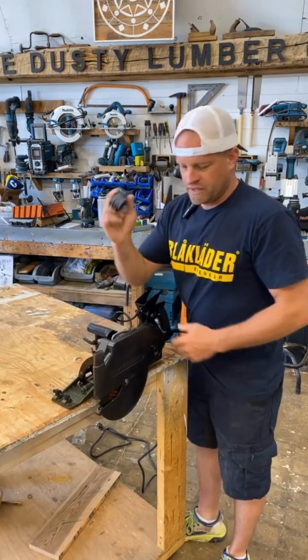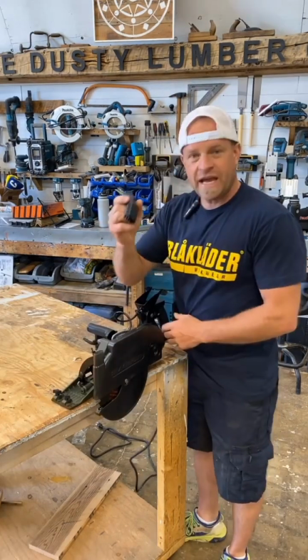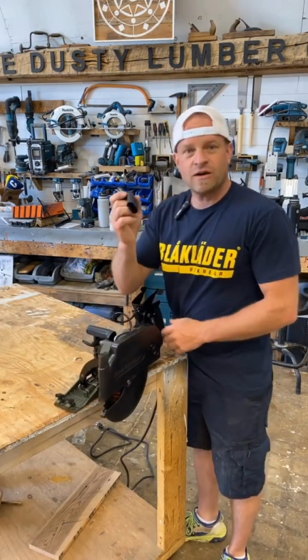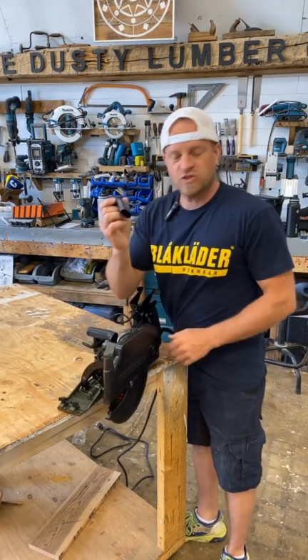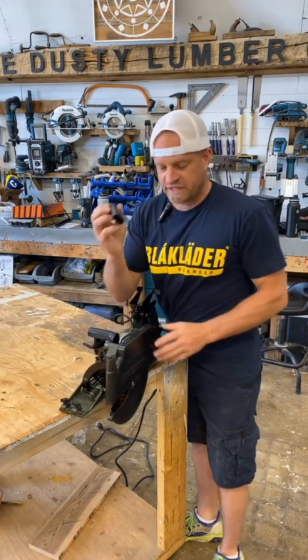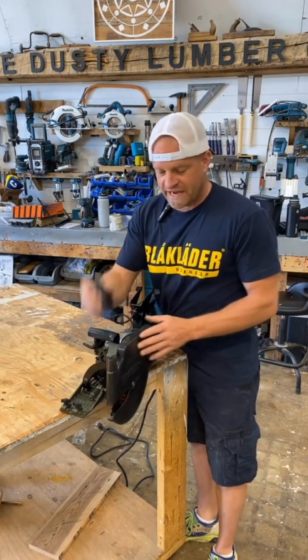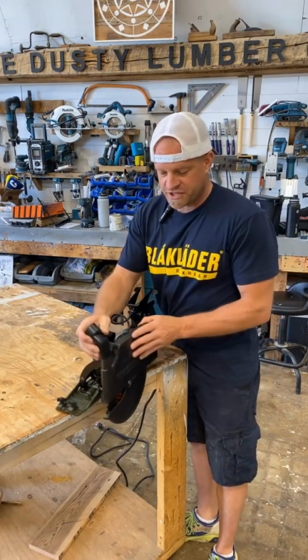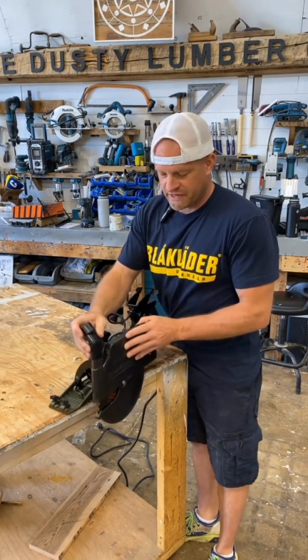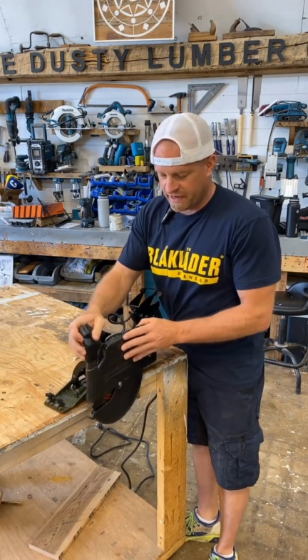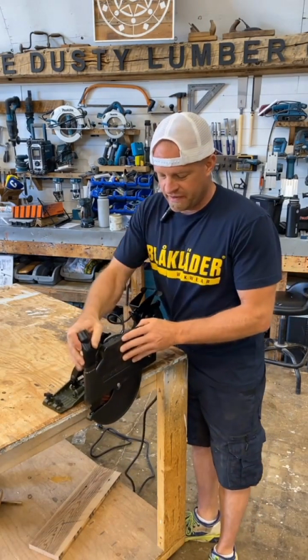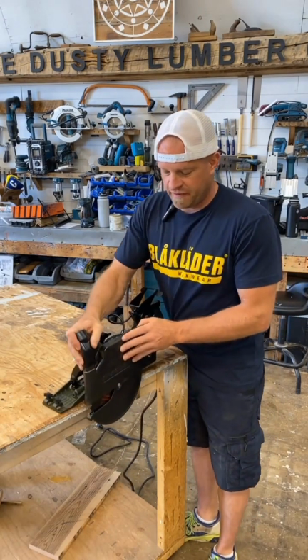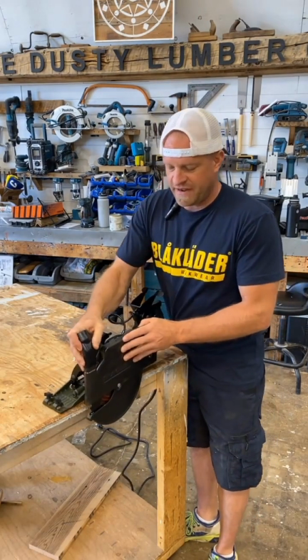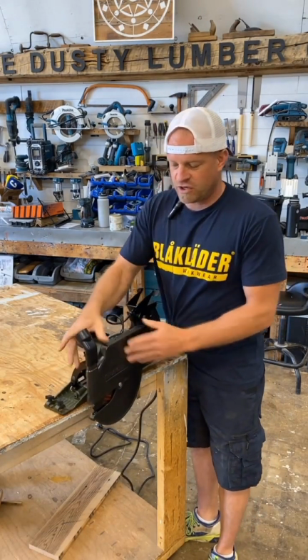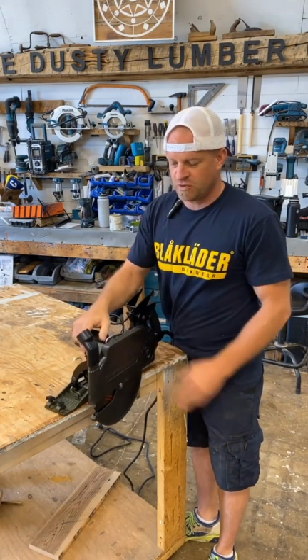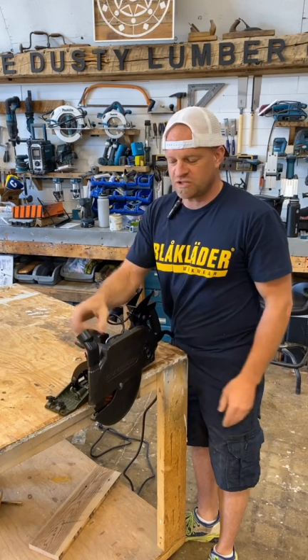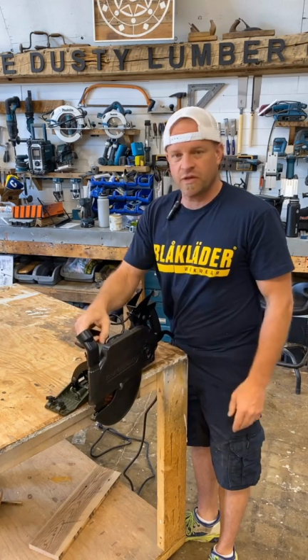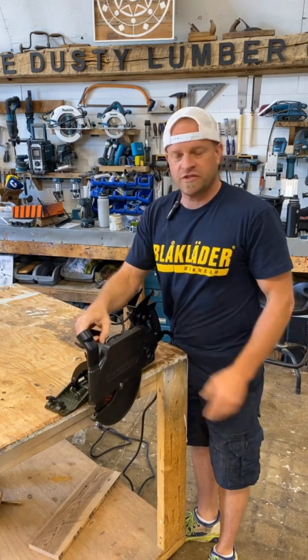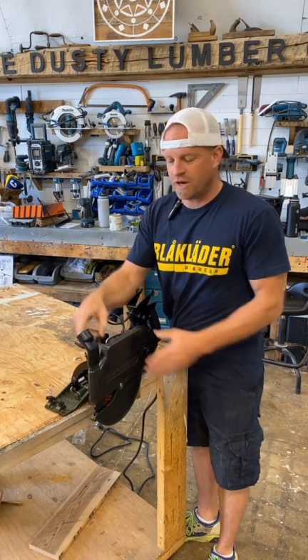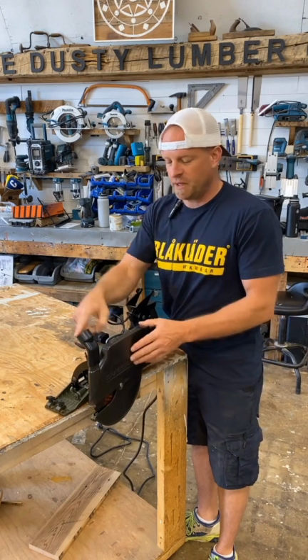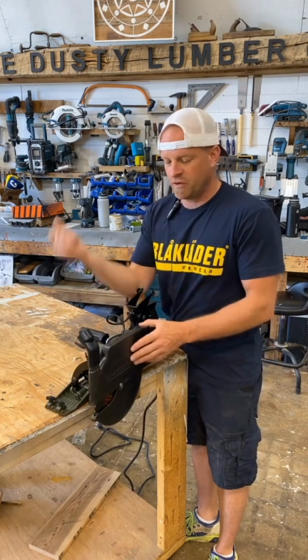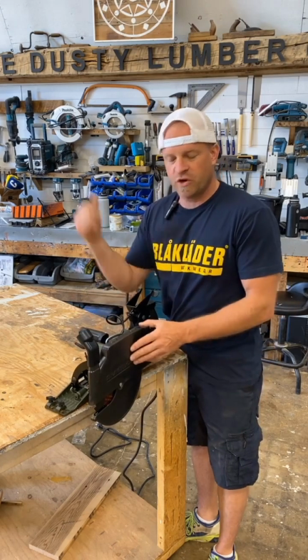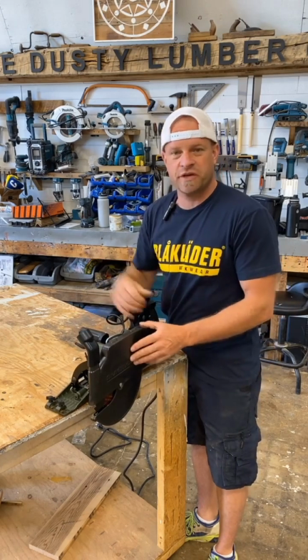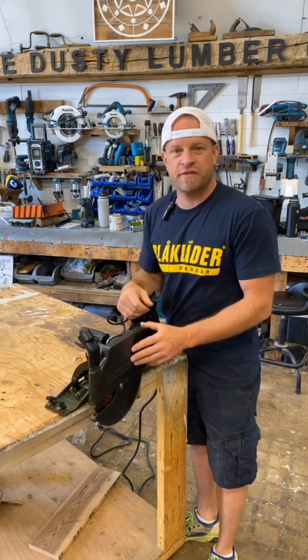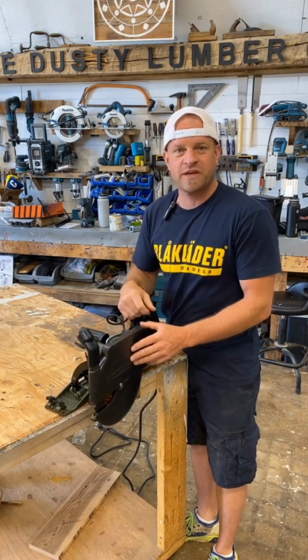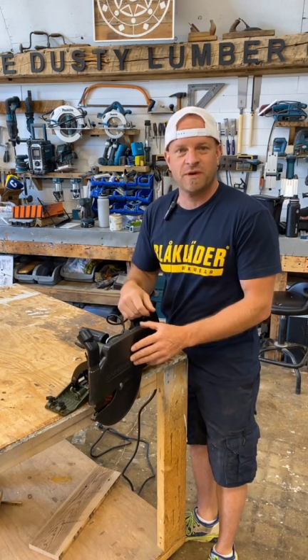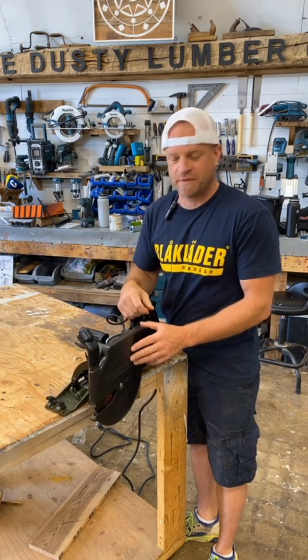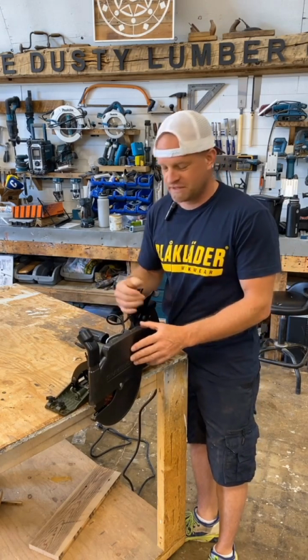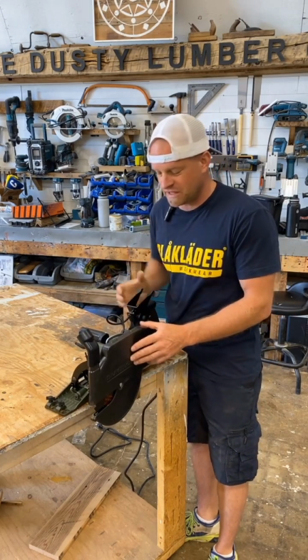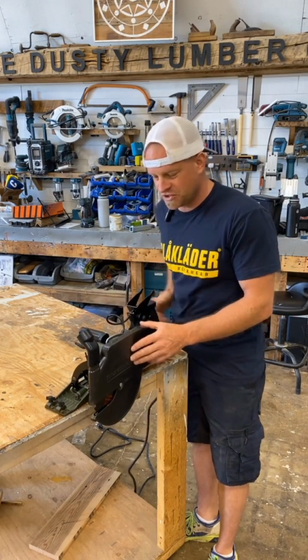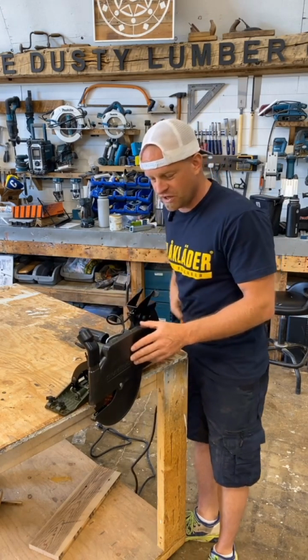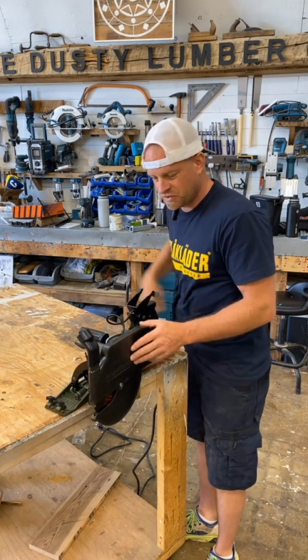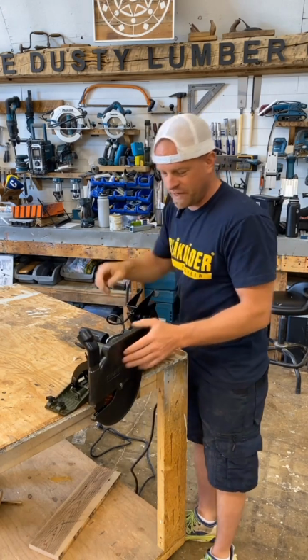You can also attach a vacuum nozzle on the top here if you want to hook your vacuum up and suck the sawdust away.